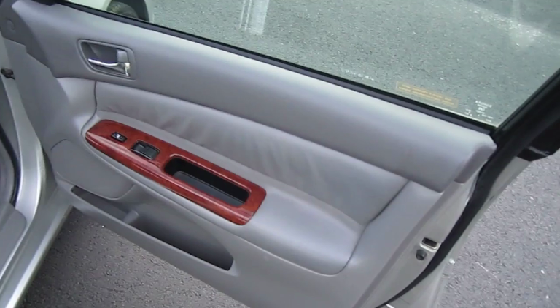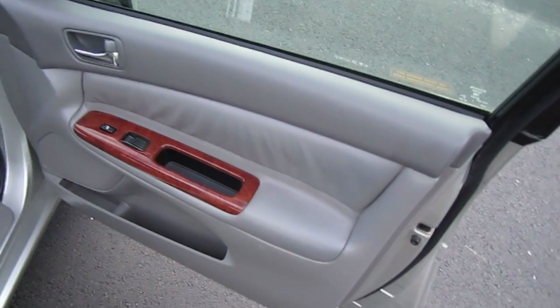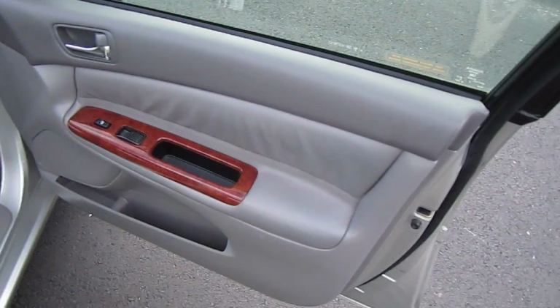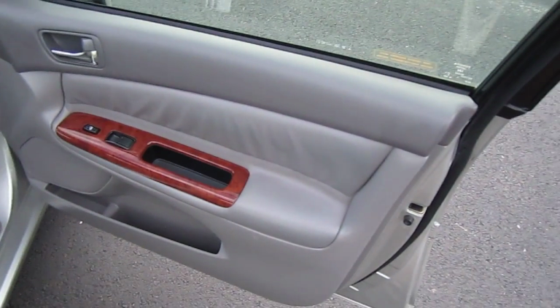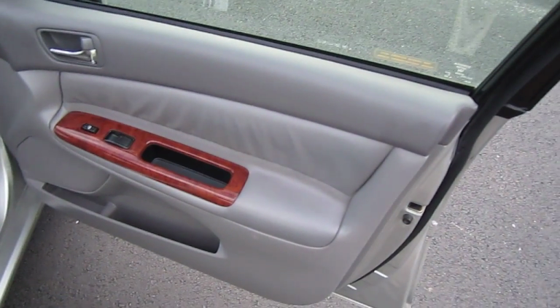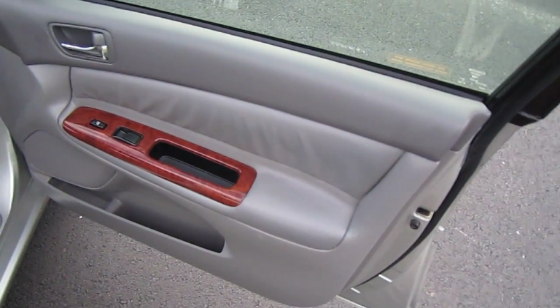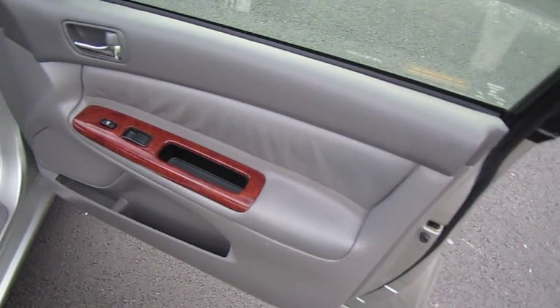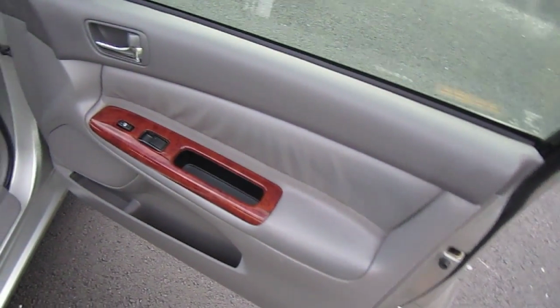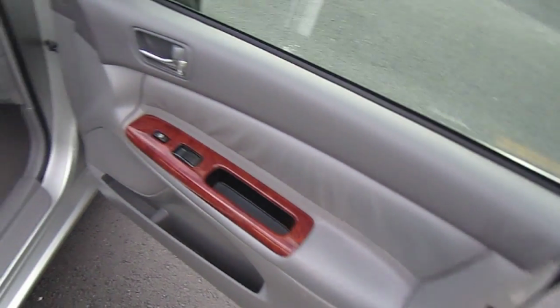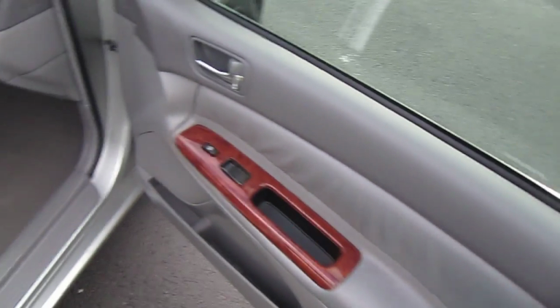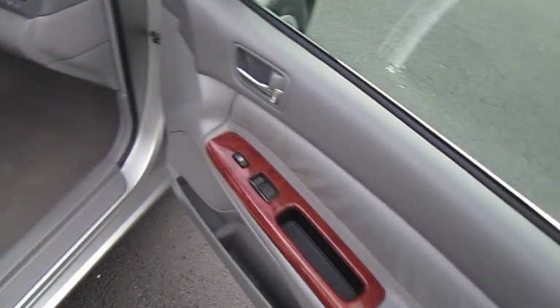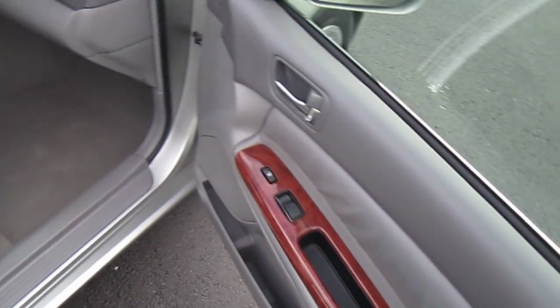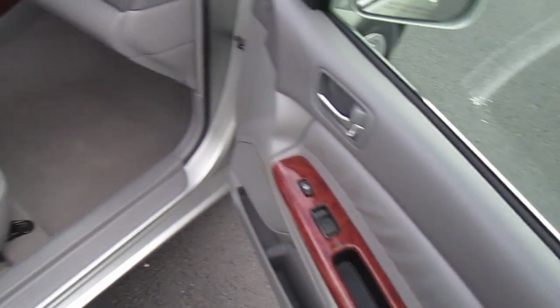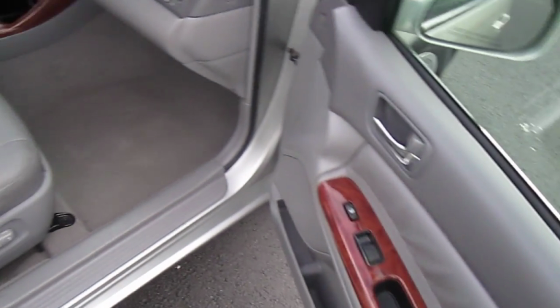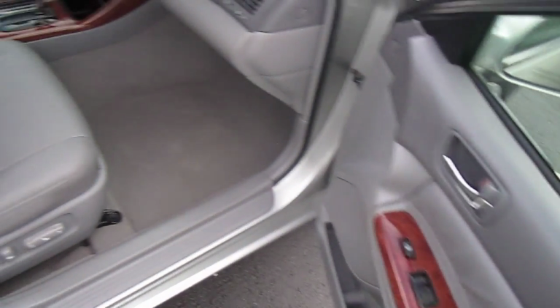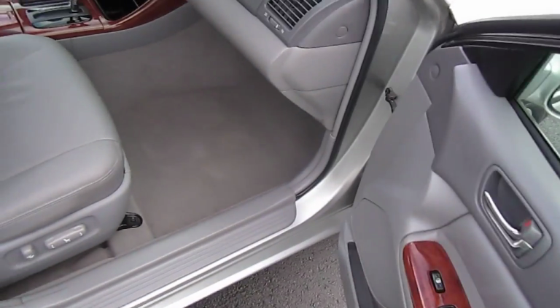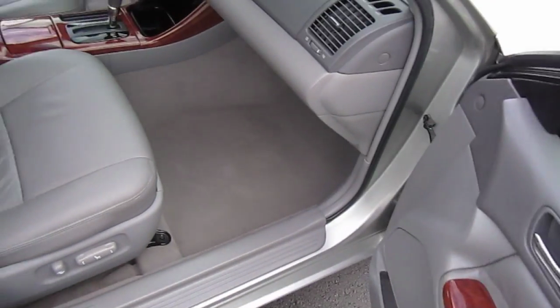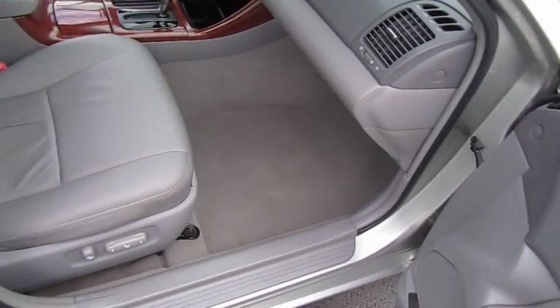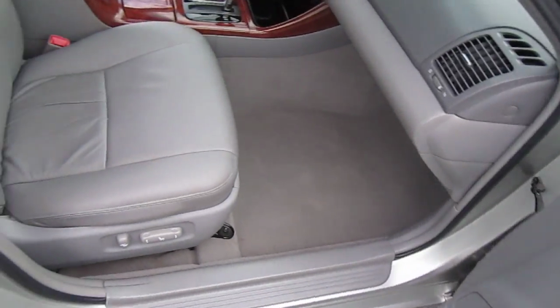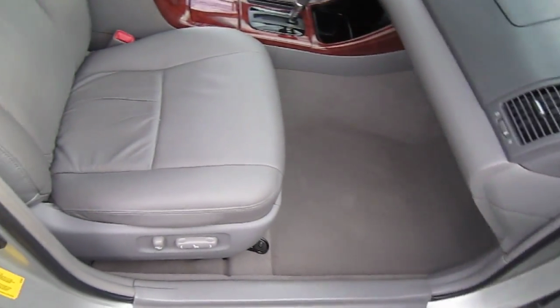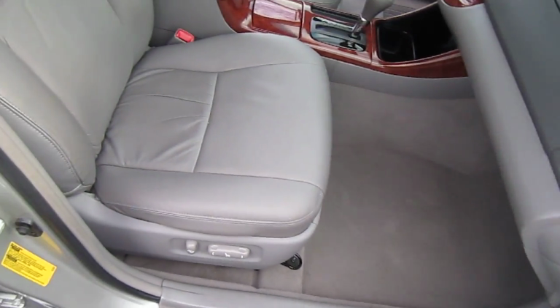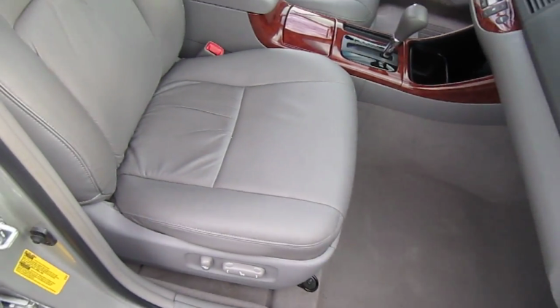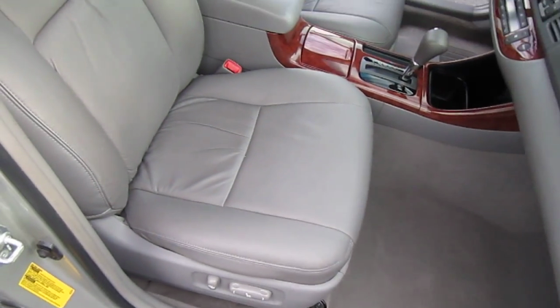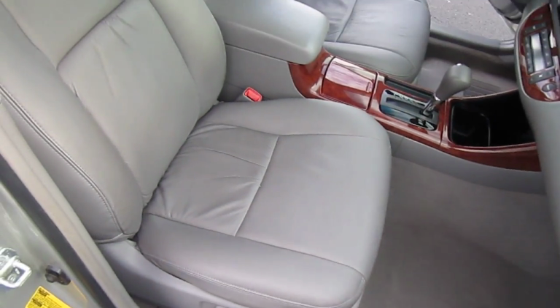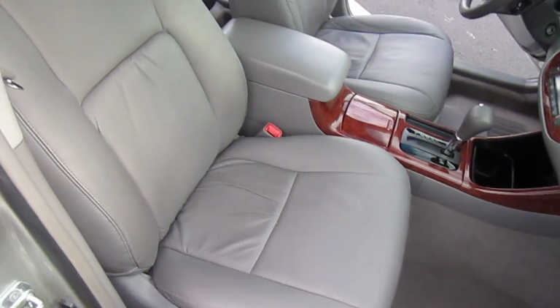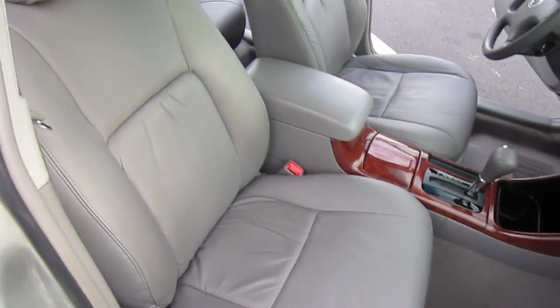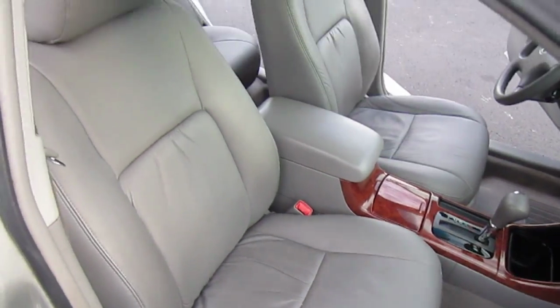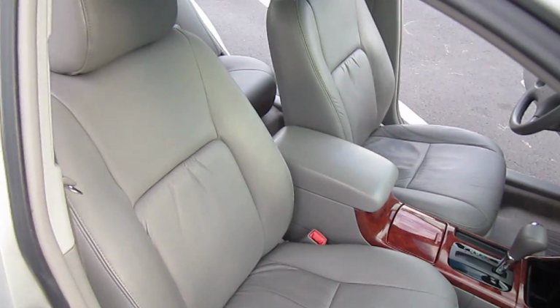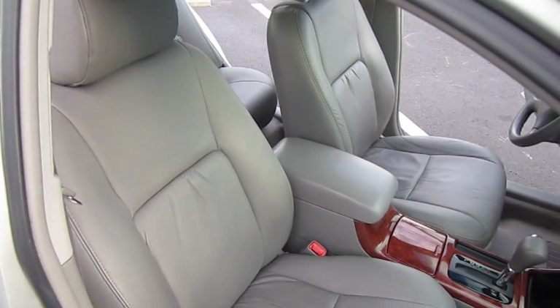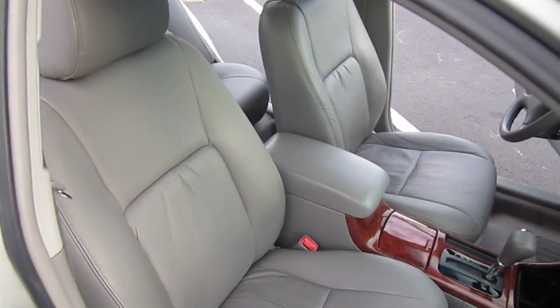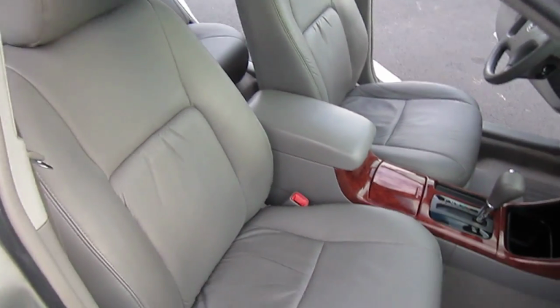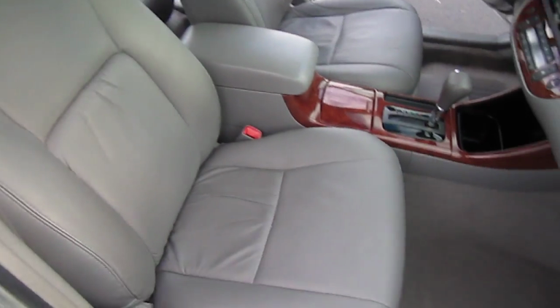It also has the wood grain trim, power windows, locks, and mirrors, dual power seats, and leather interior.